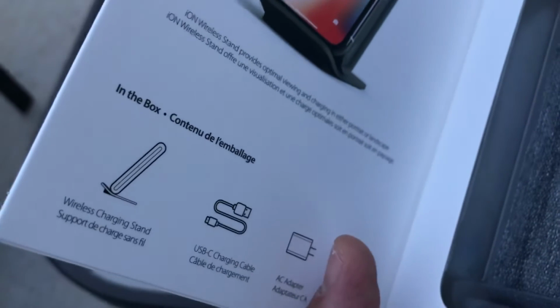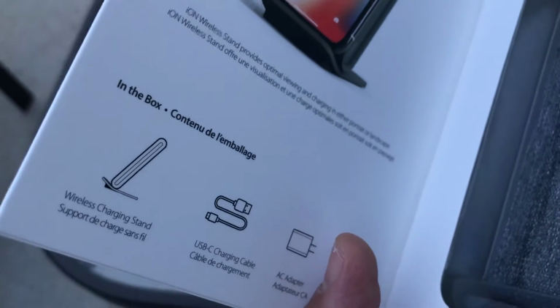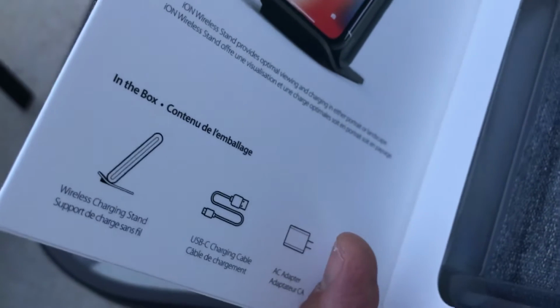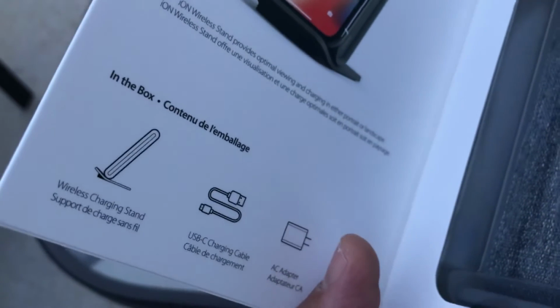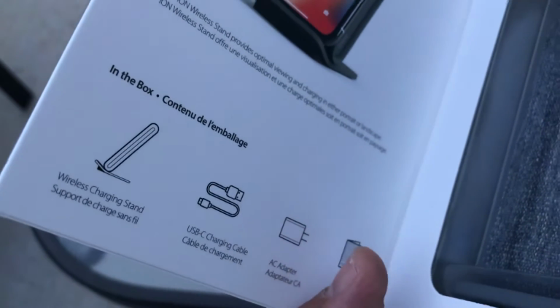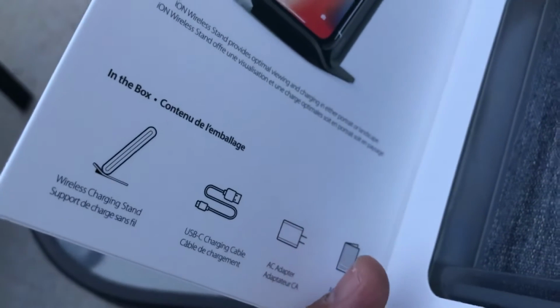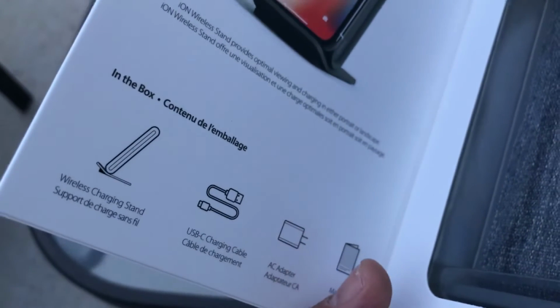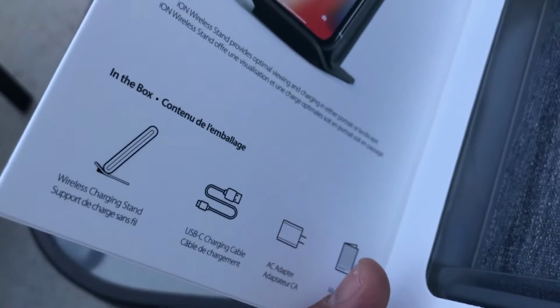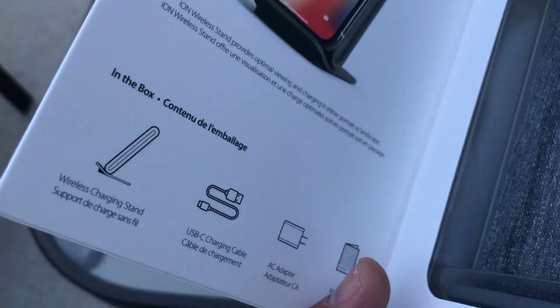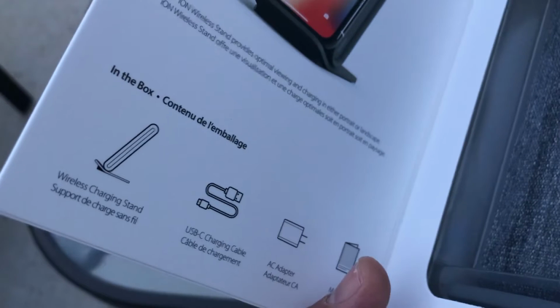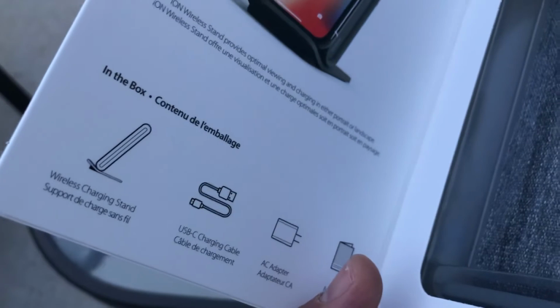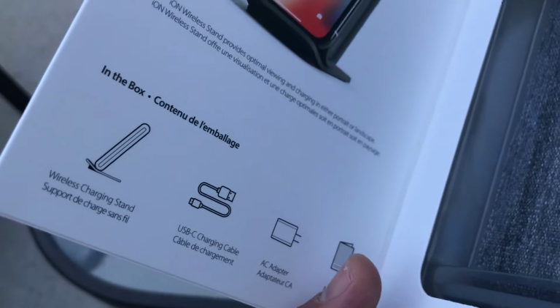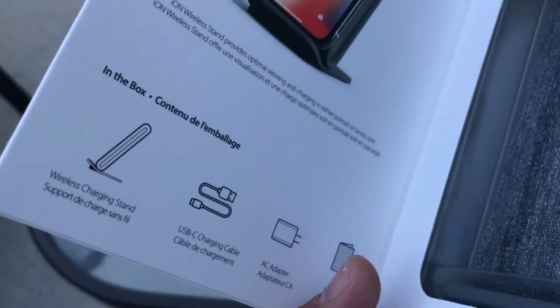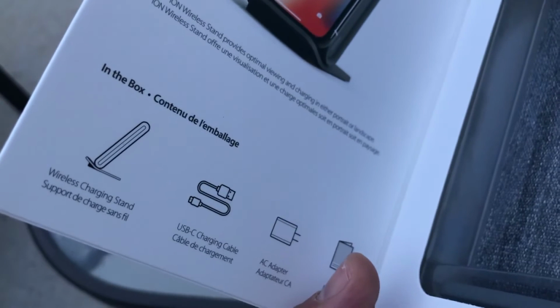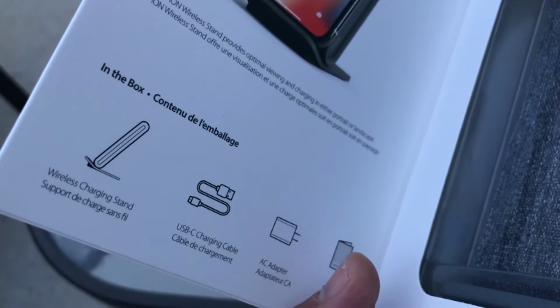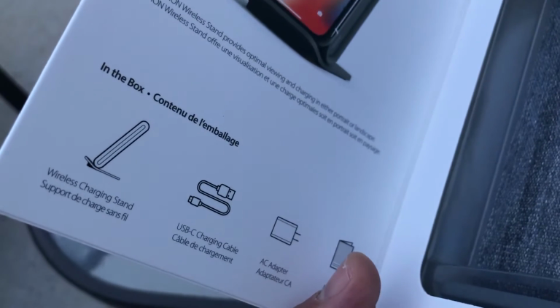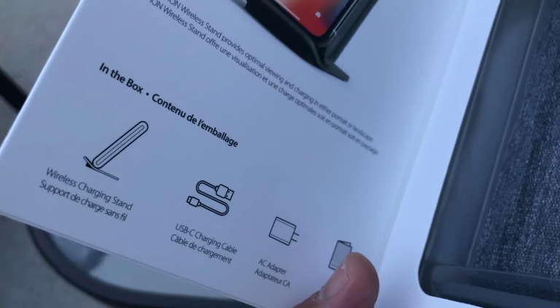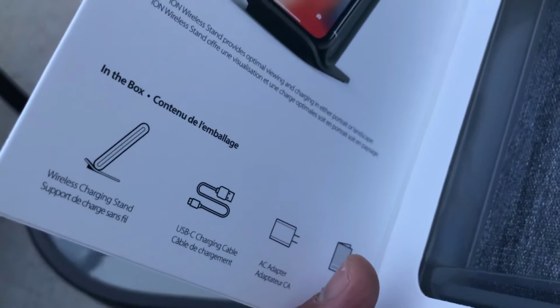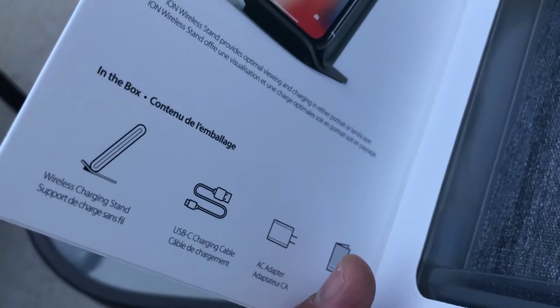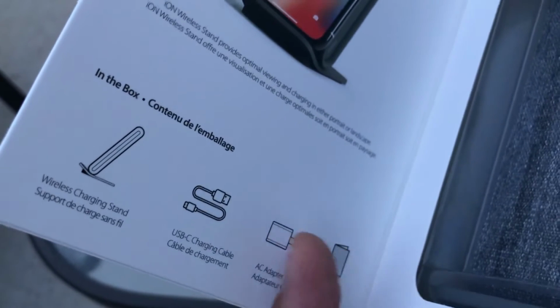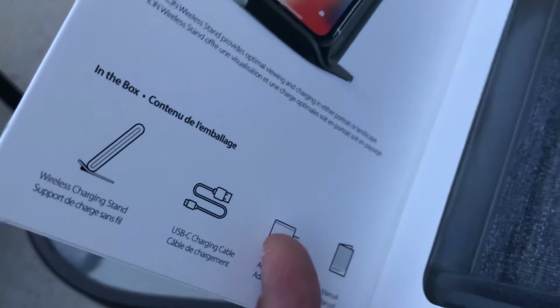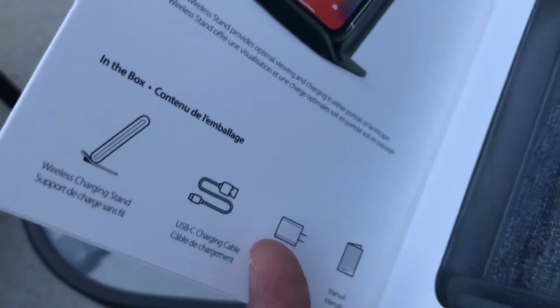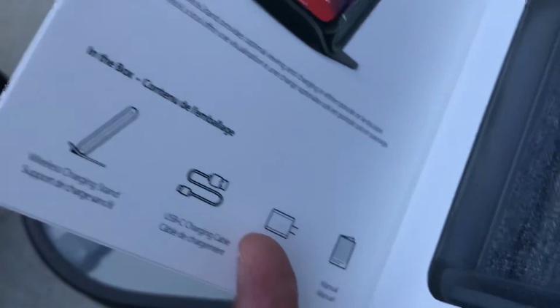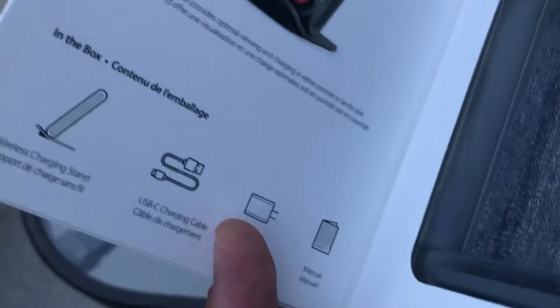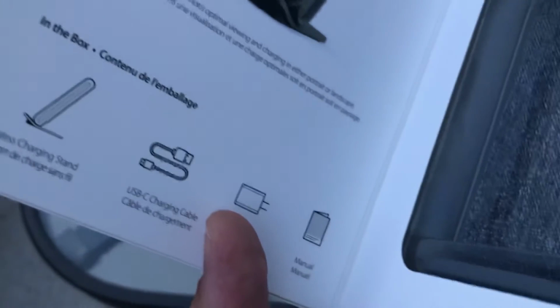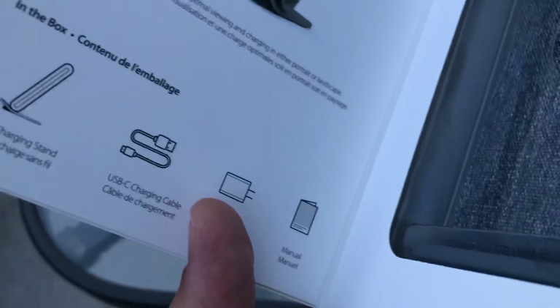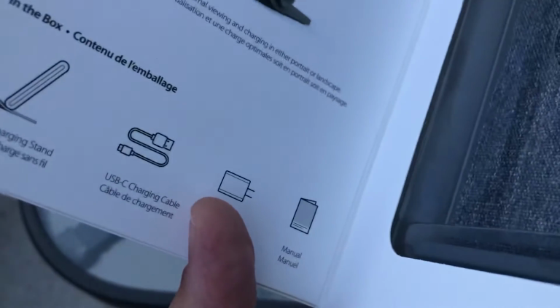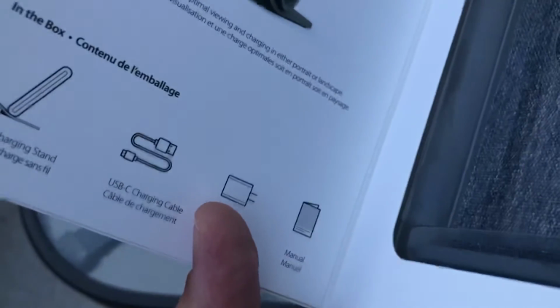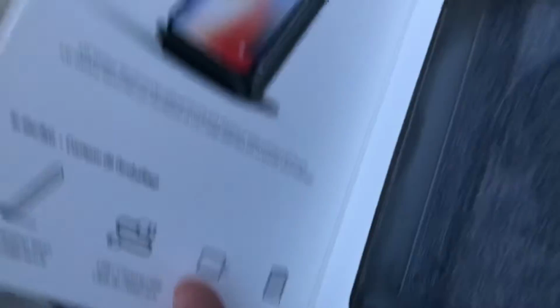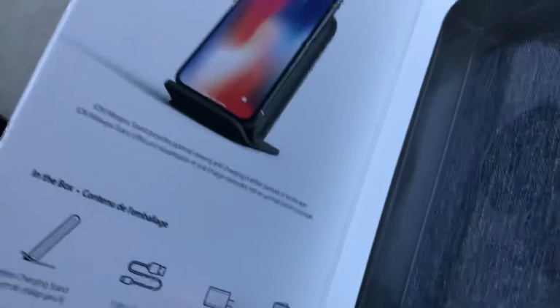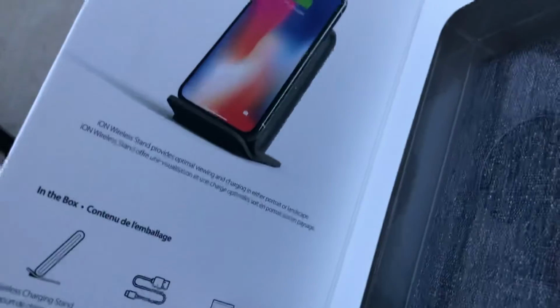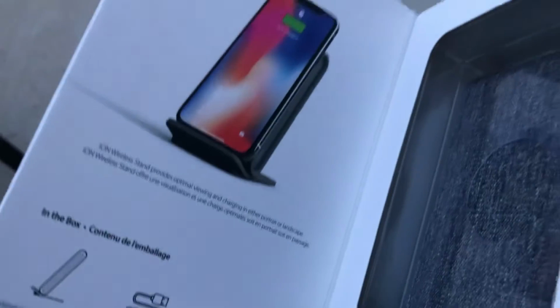The box contents include: wireless charging stand, USB-C charging cable, AC adapter, and the manual.